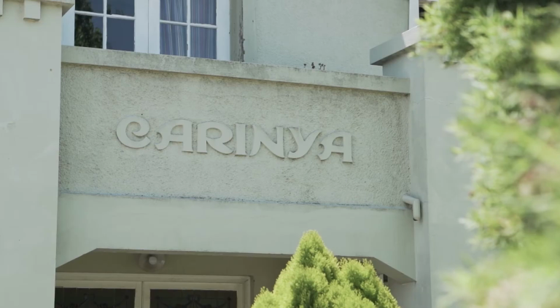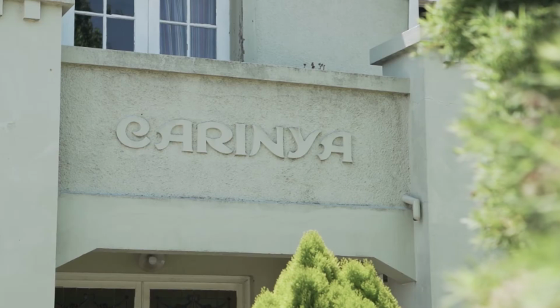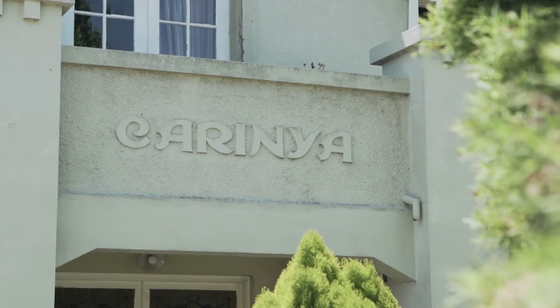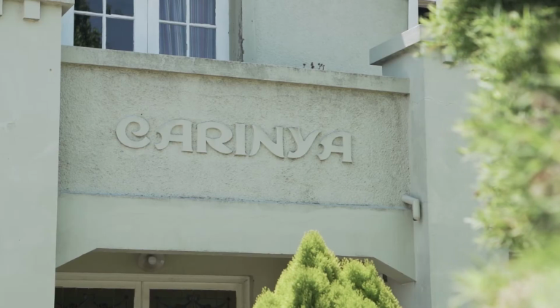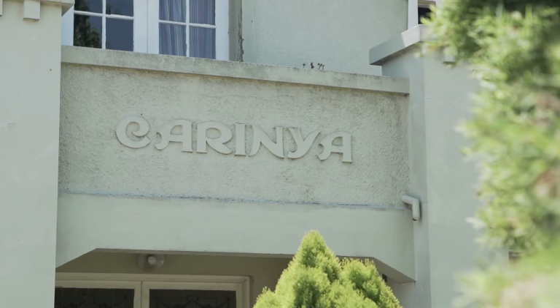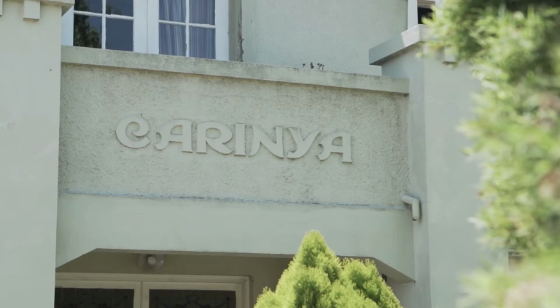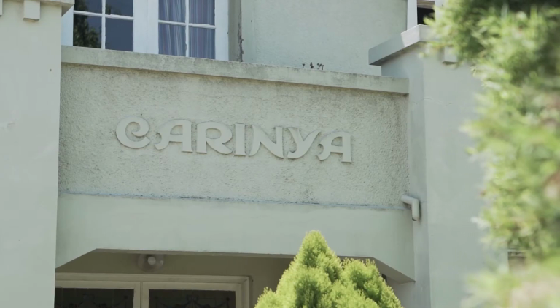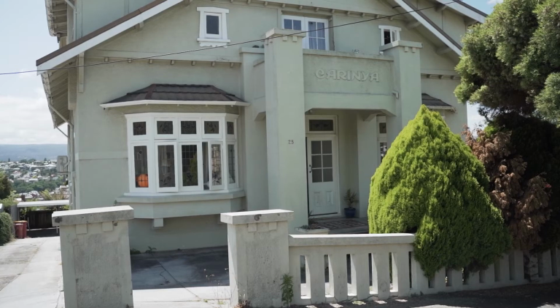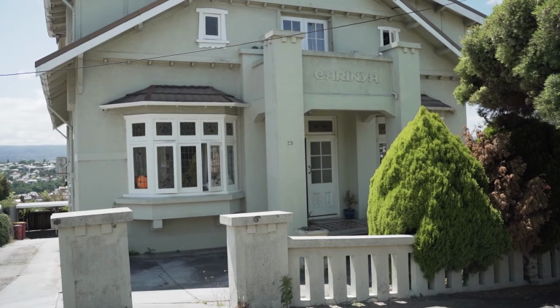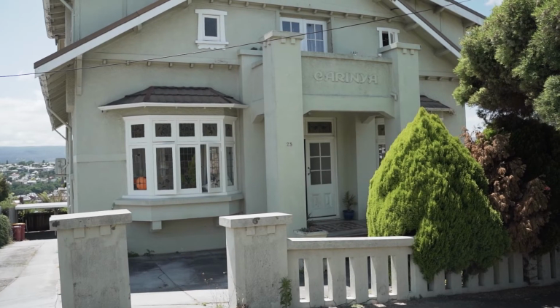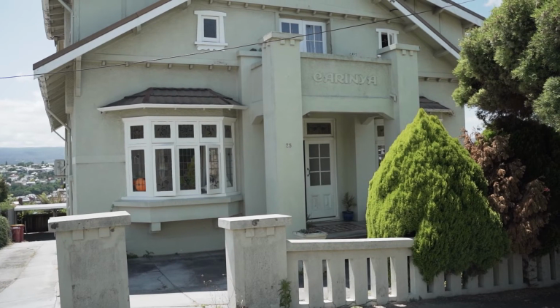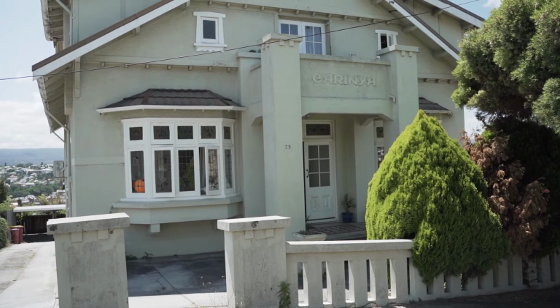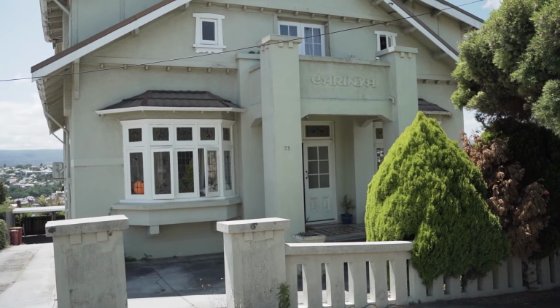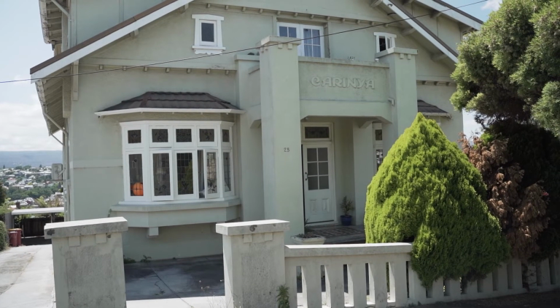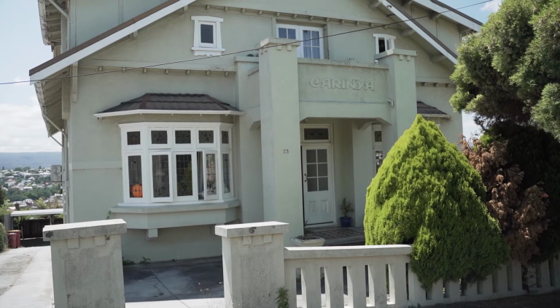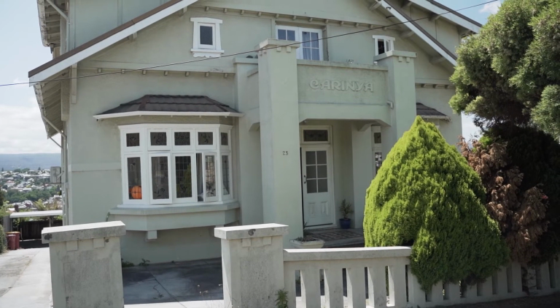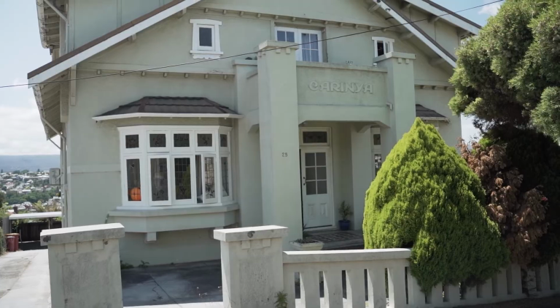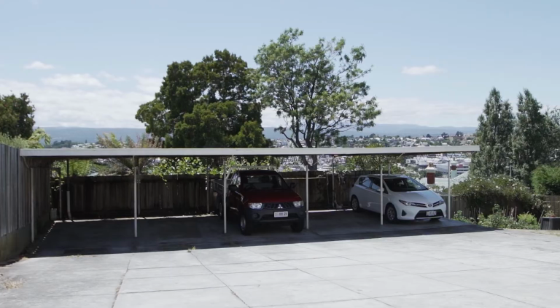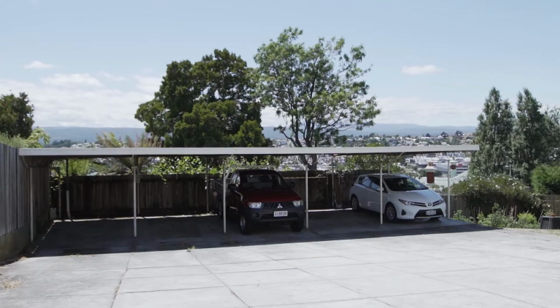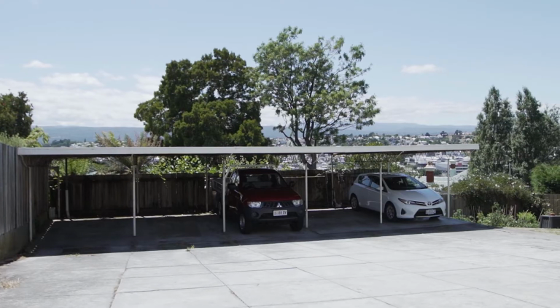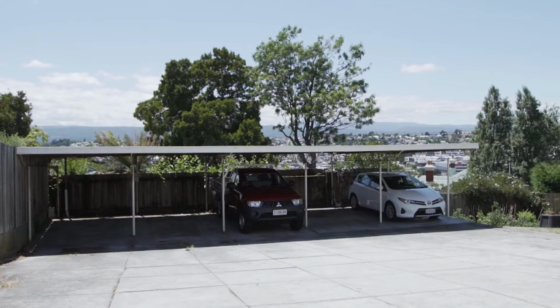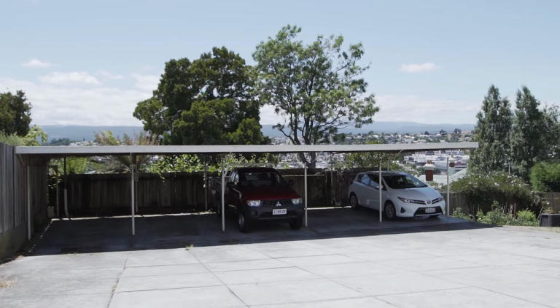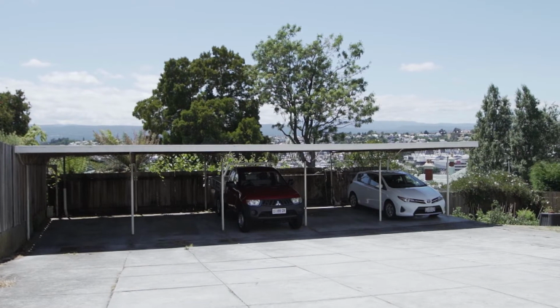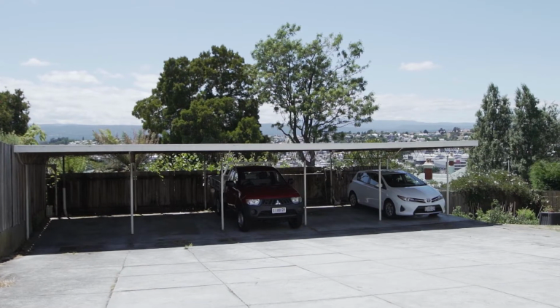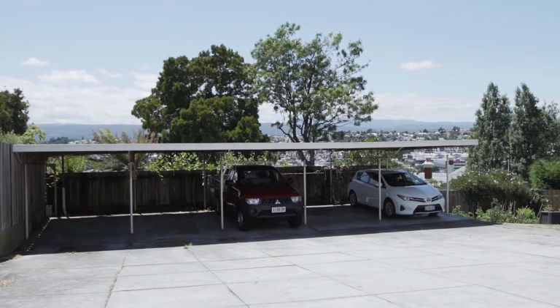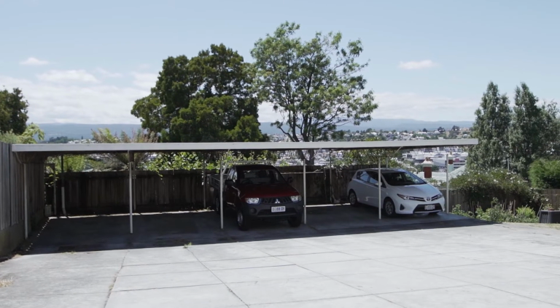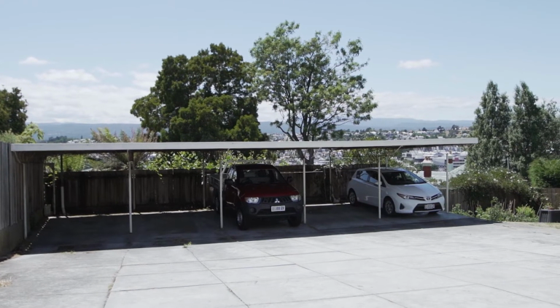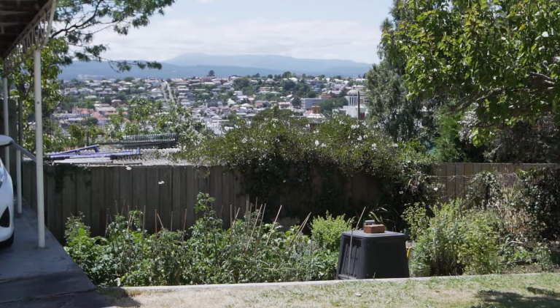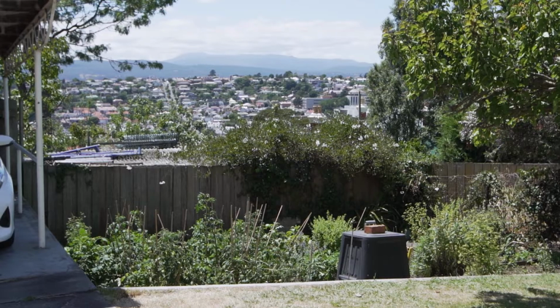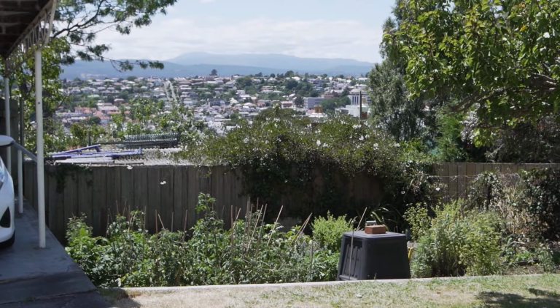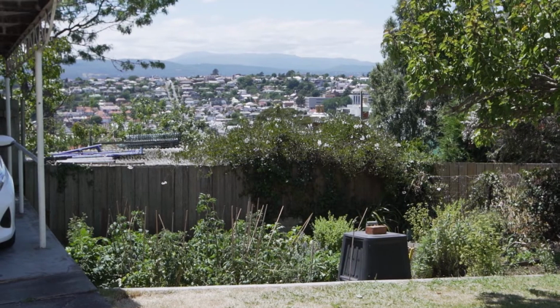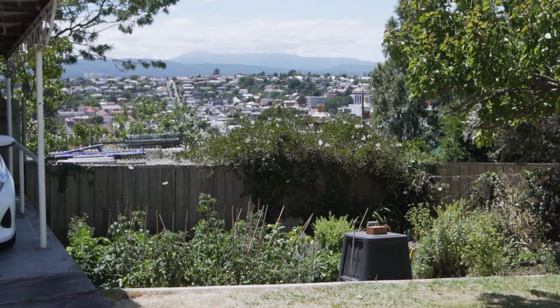The holding measuring 816 square metres has side access to a flat and sizeable backyard.